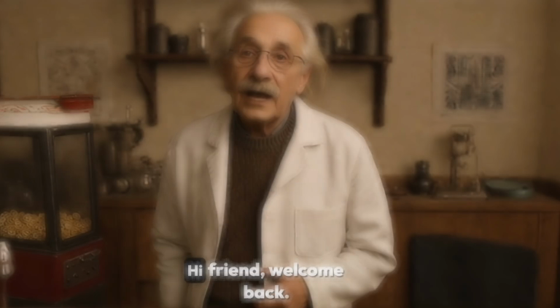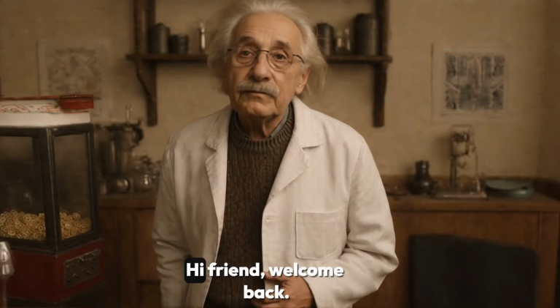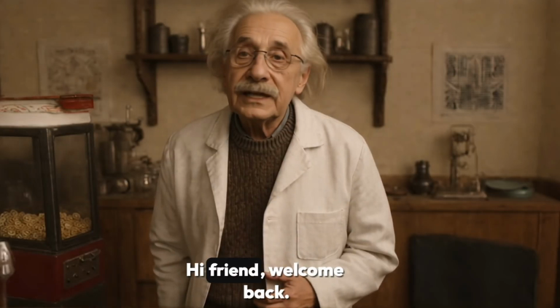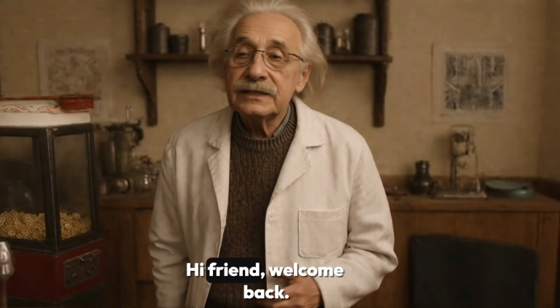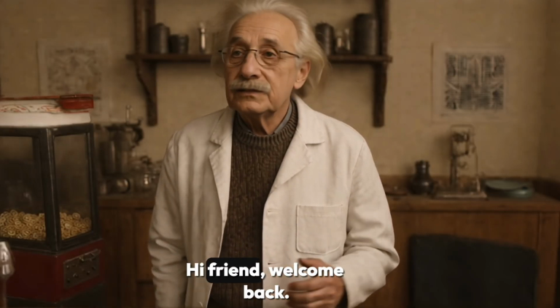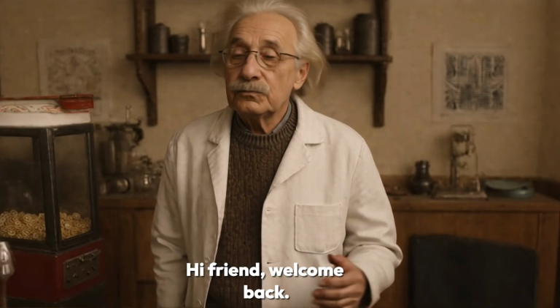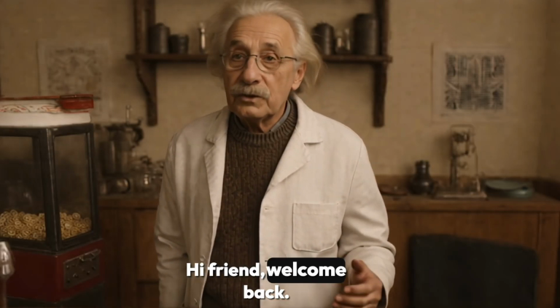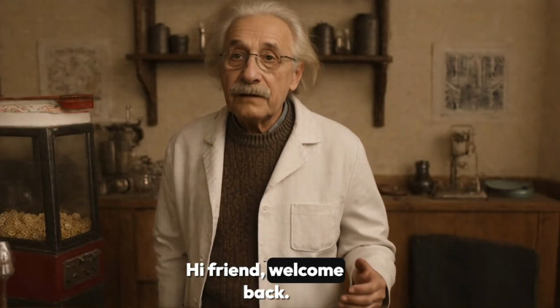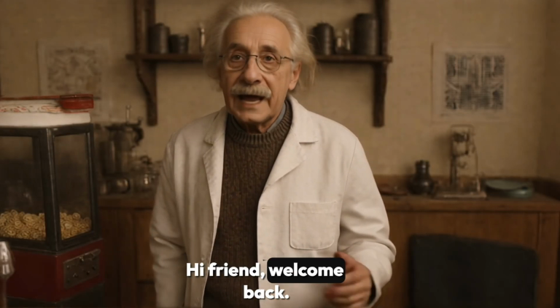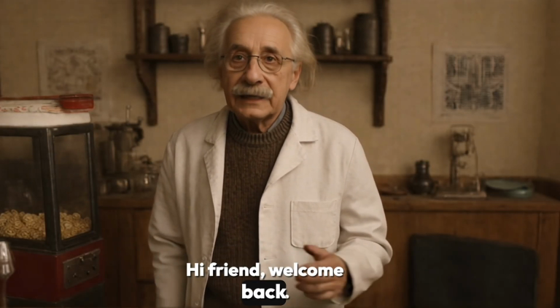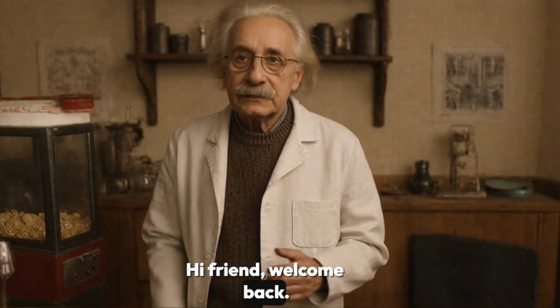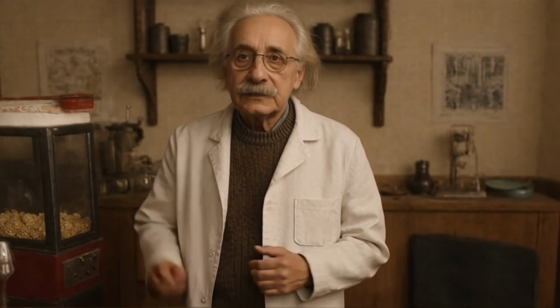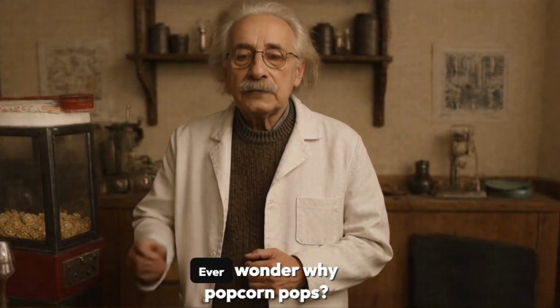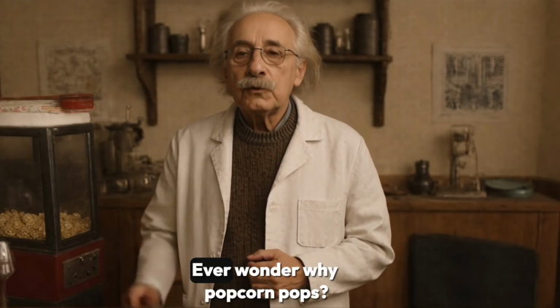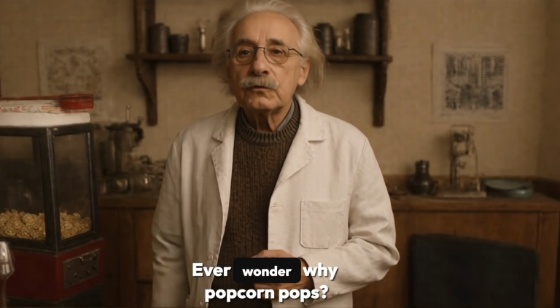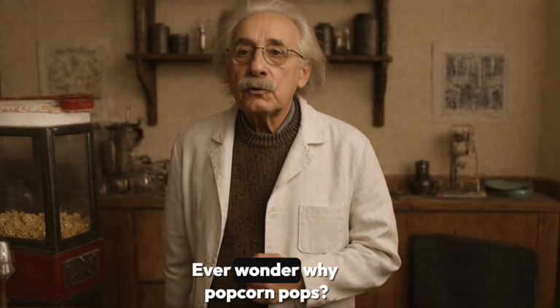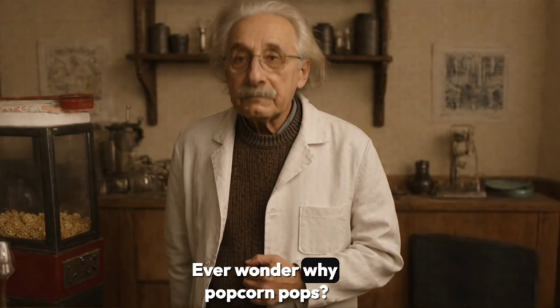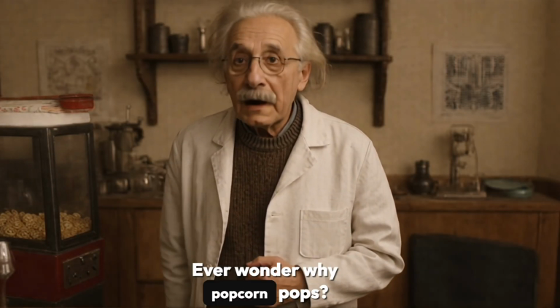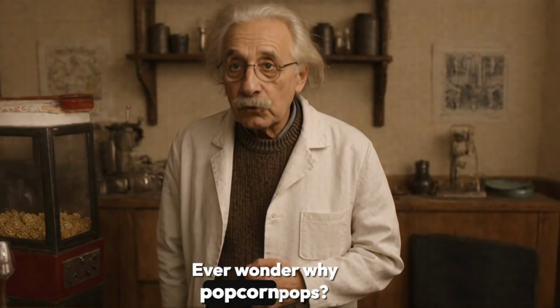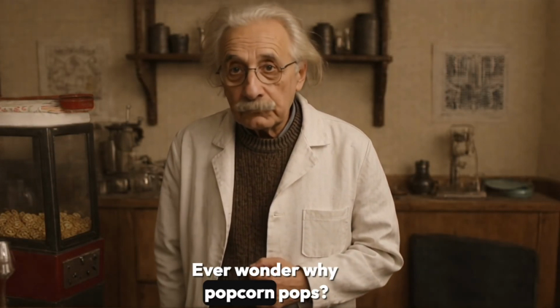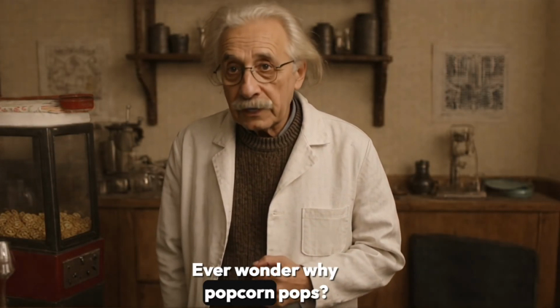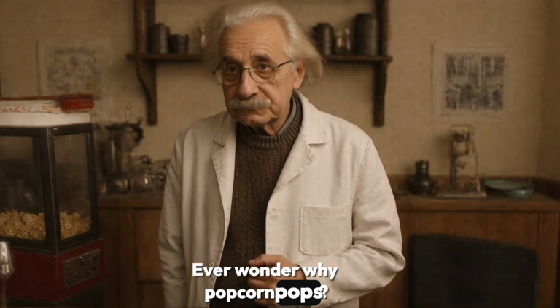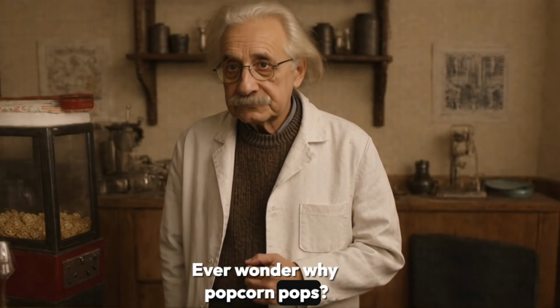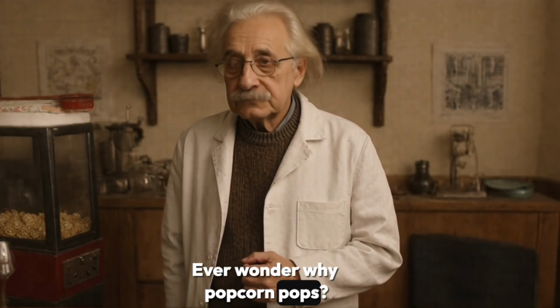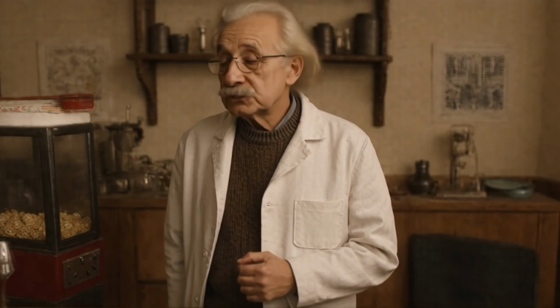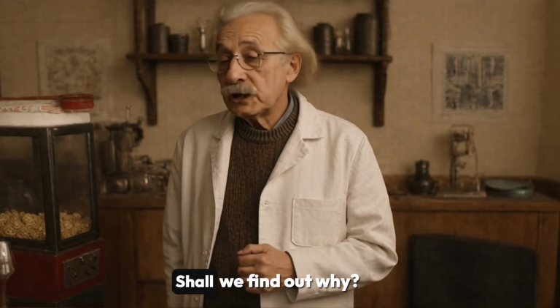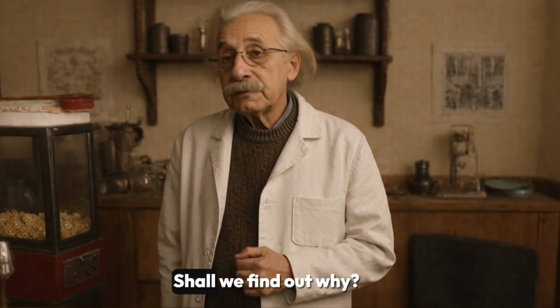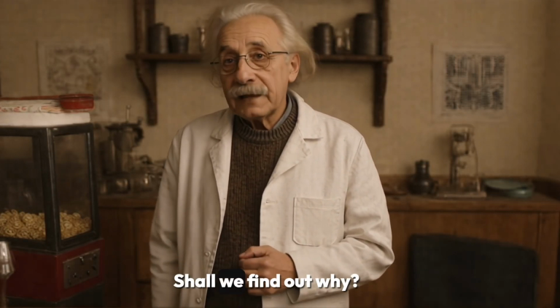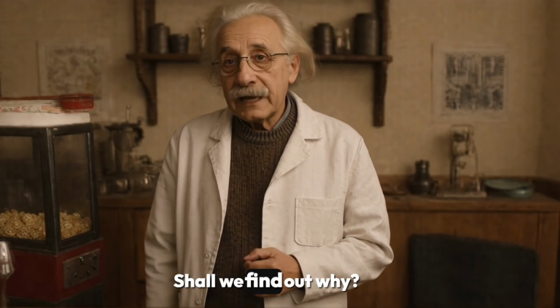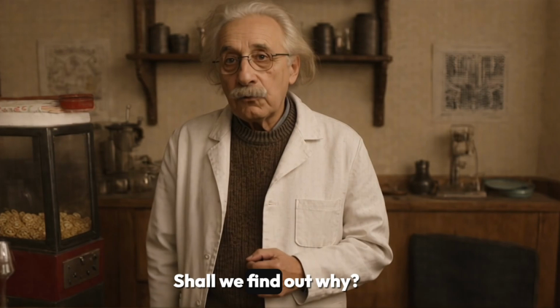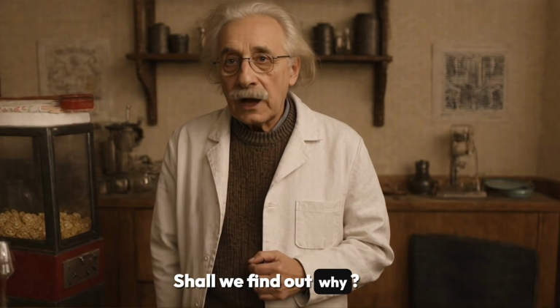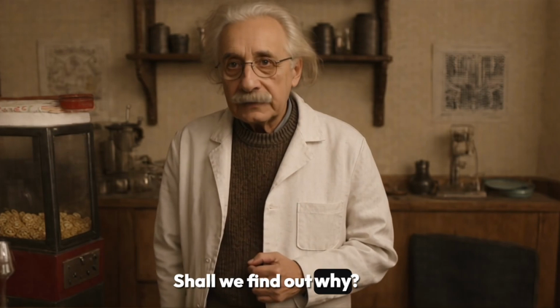Hi friend, welcome back. Ever wonder why popcorn pops? Shall we find out why?